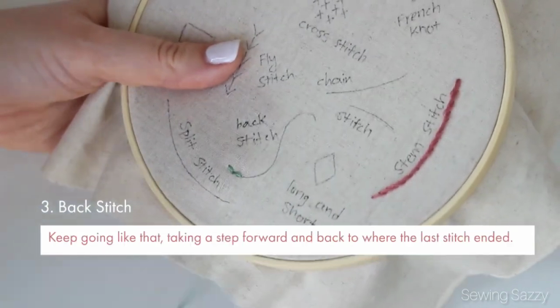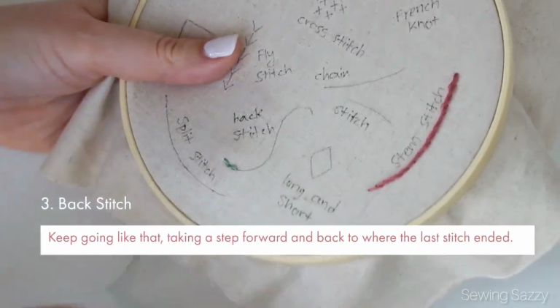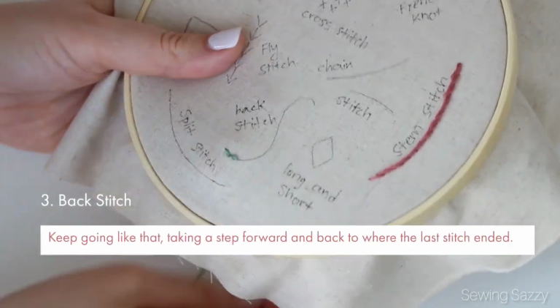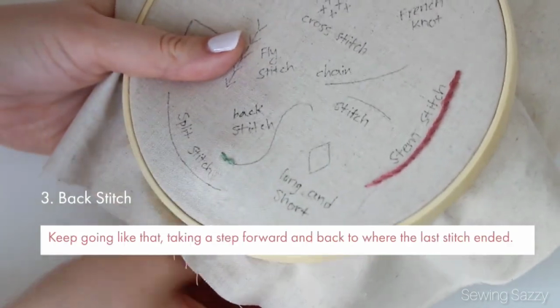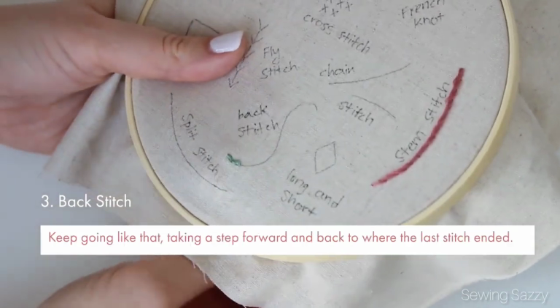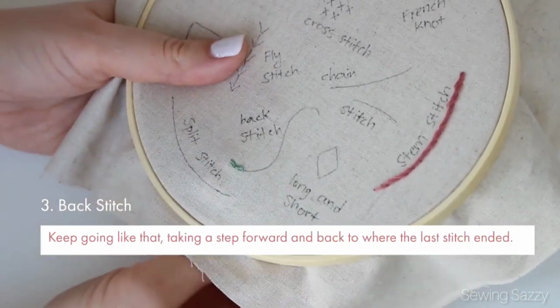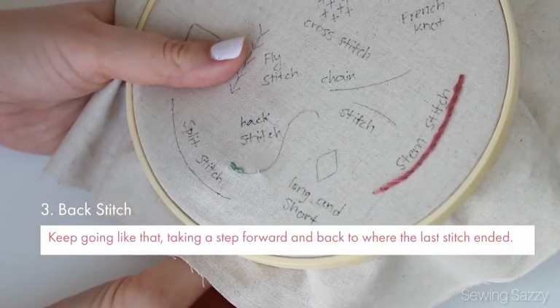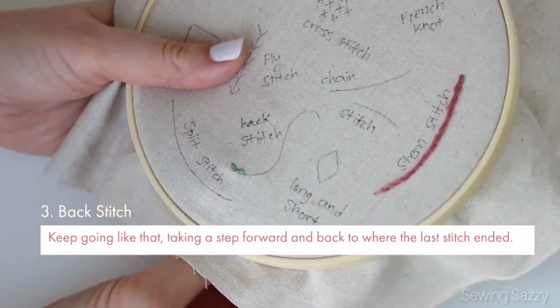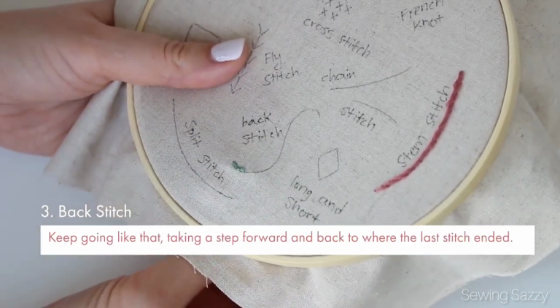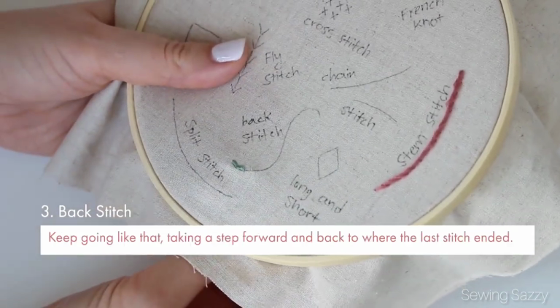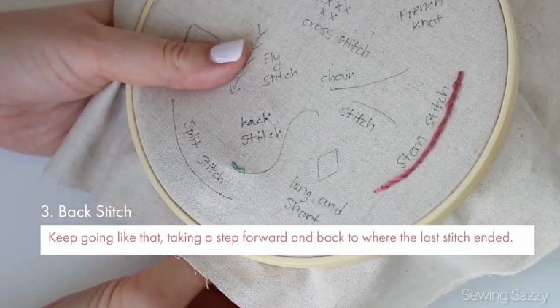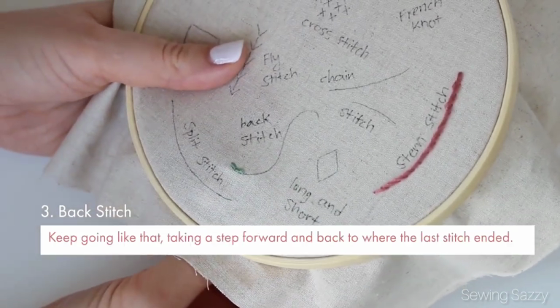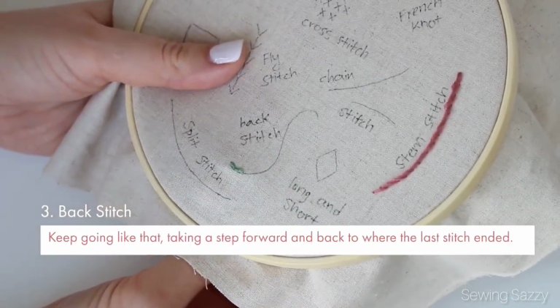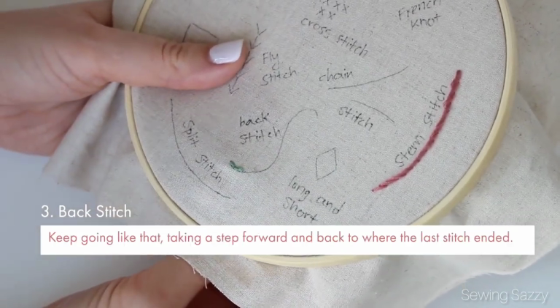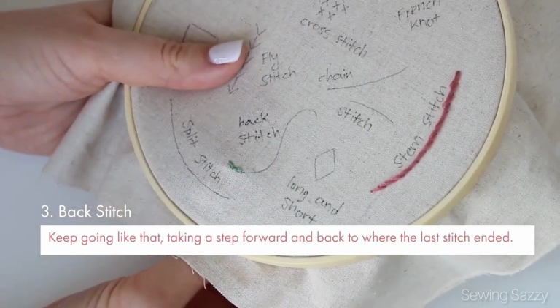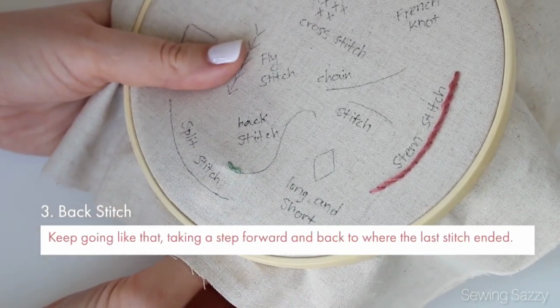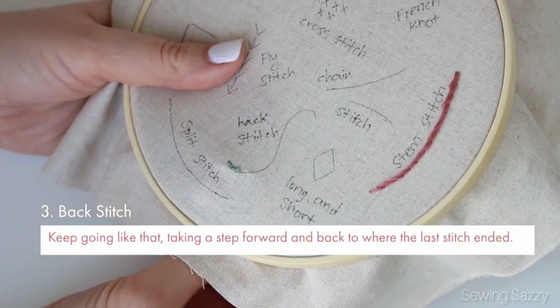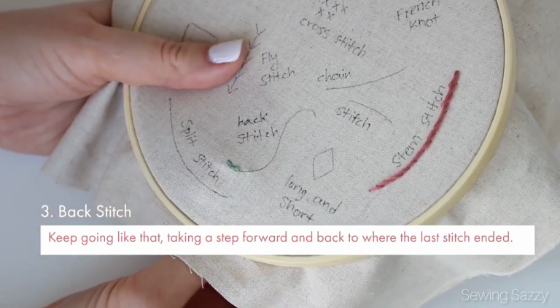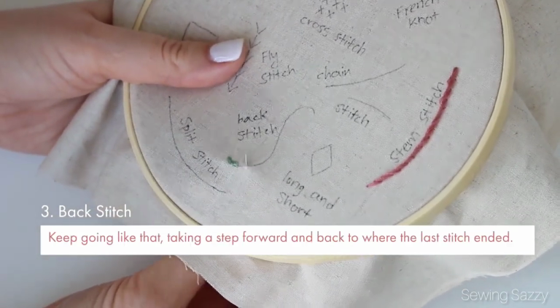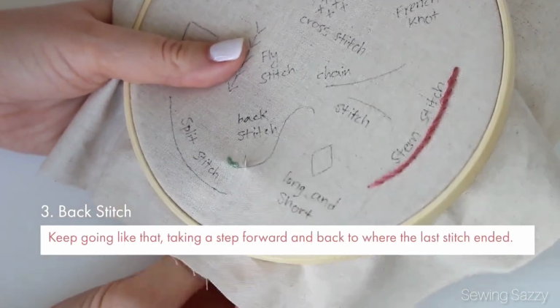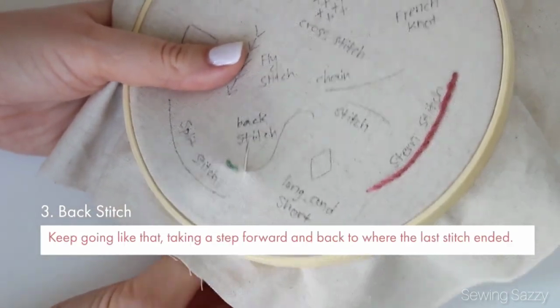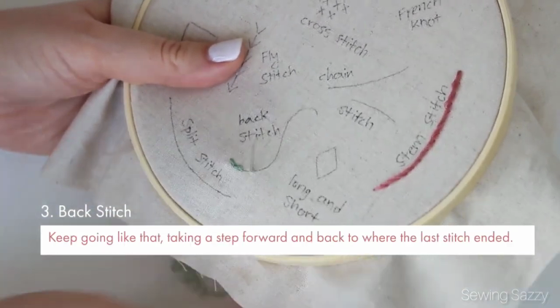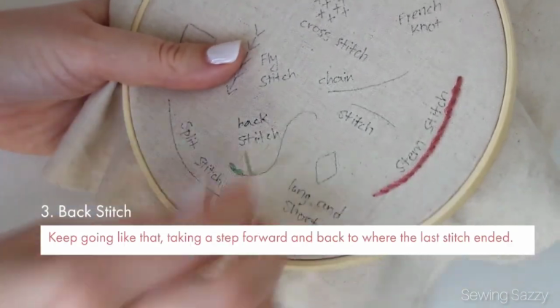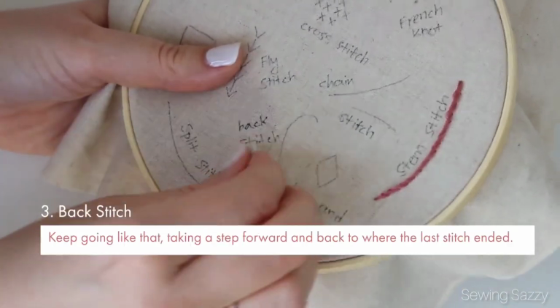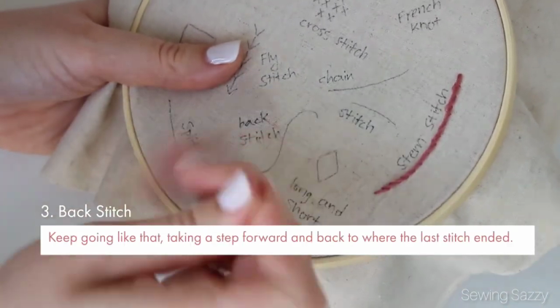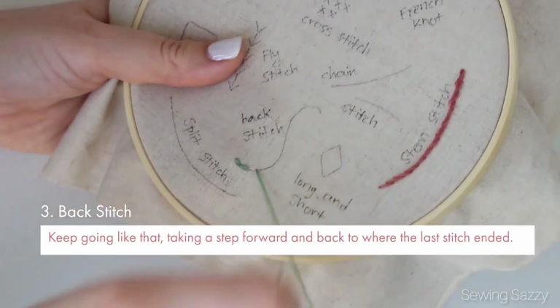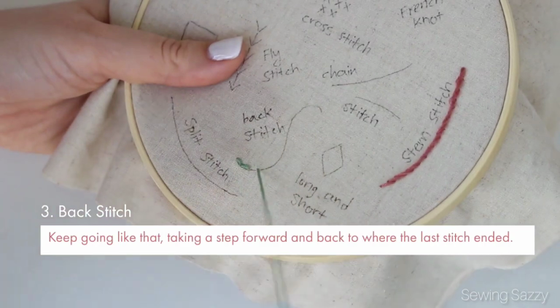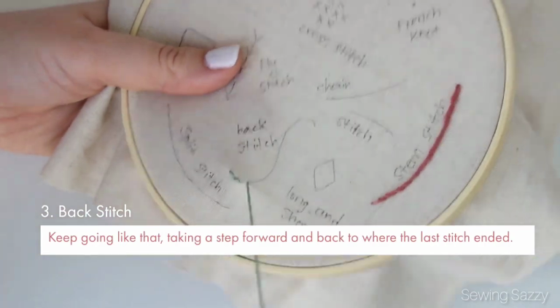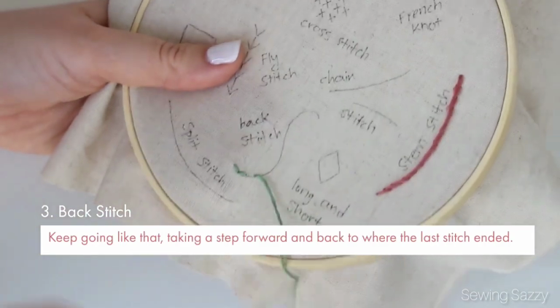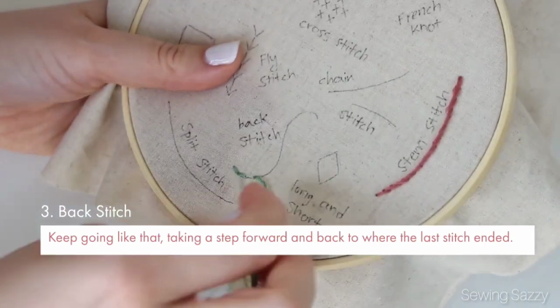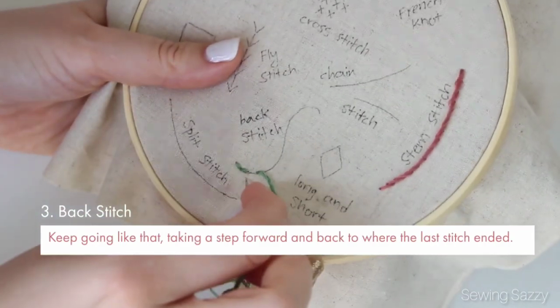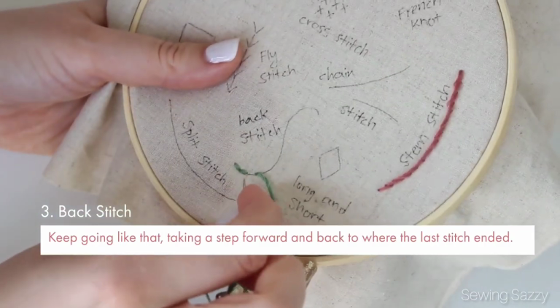Keep going like that, taking a step forward and back to where the last stitch ended each time.